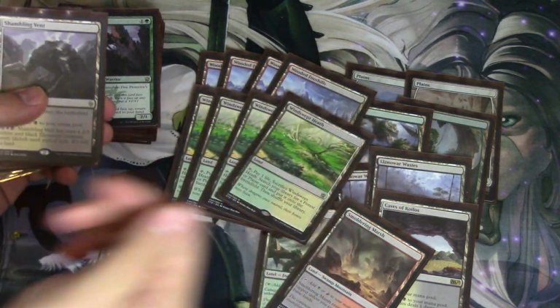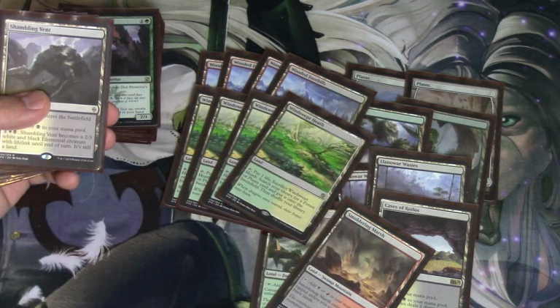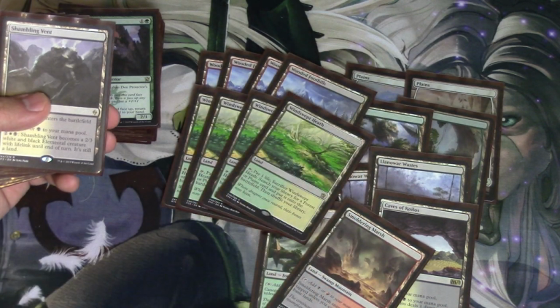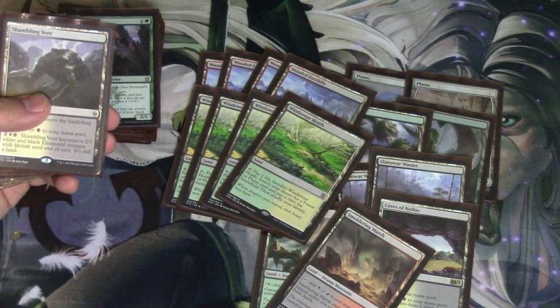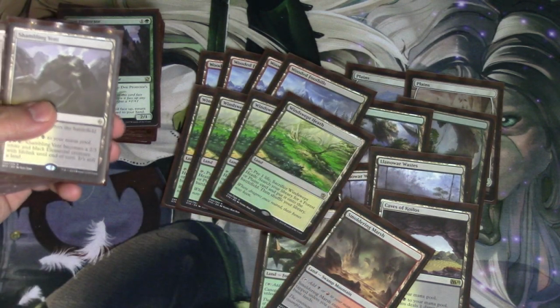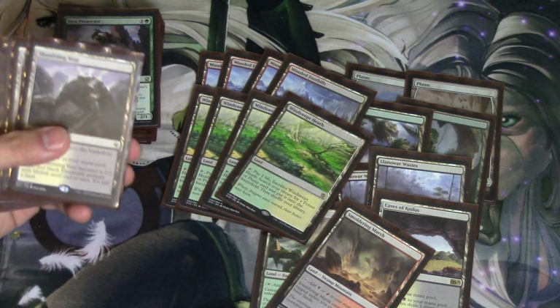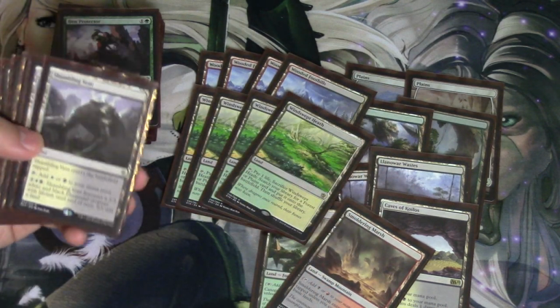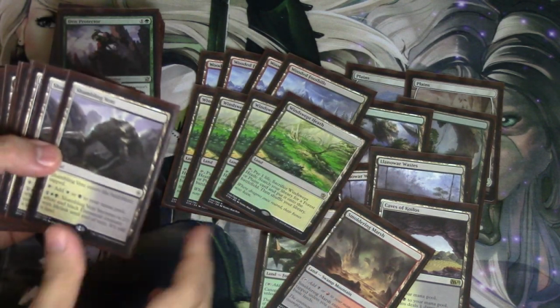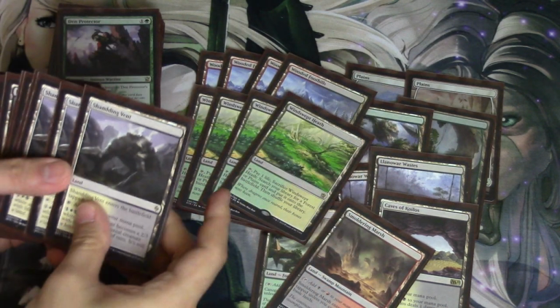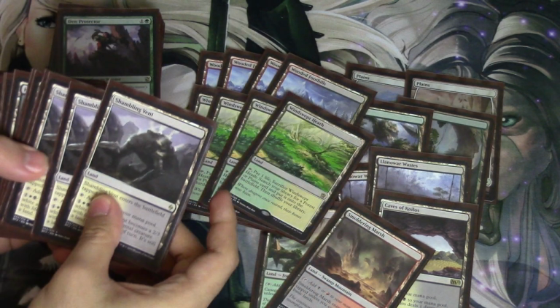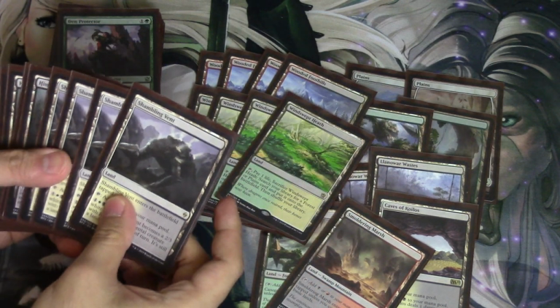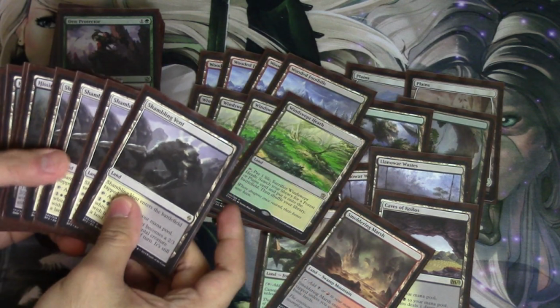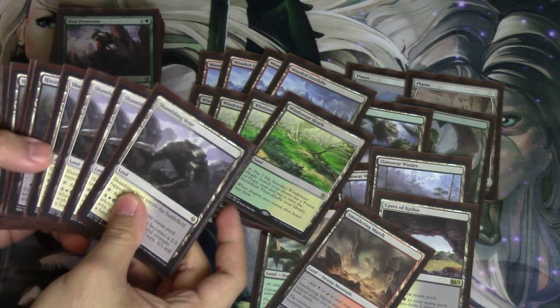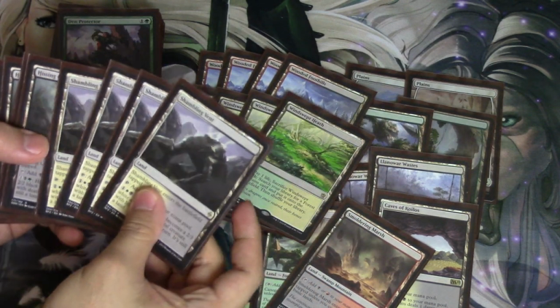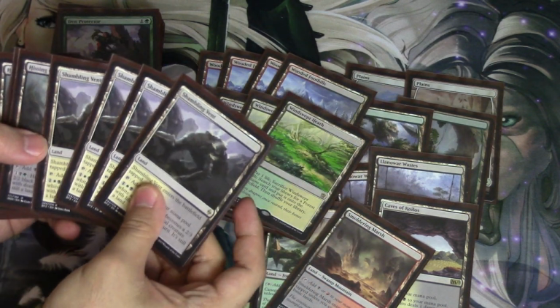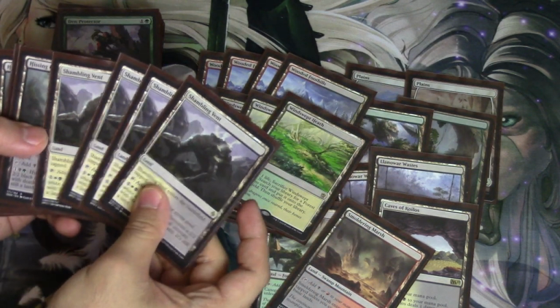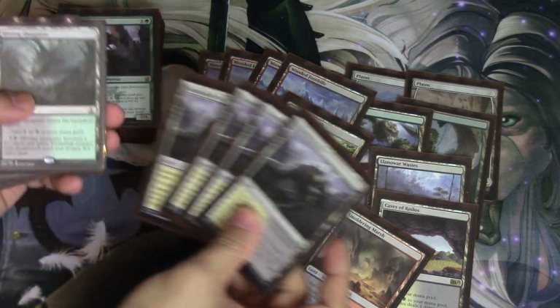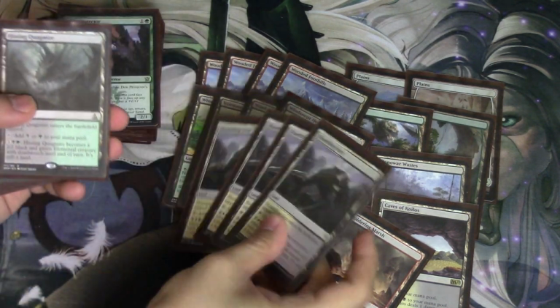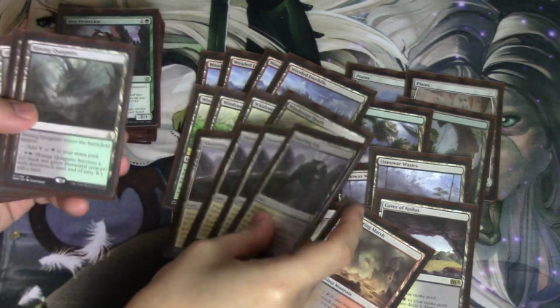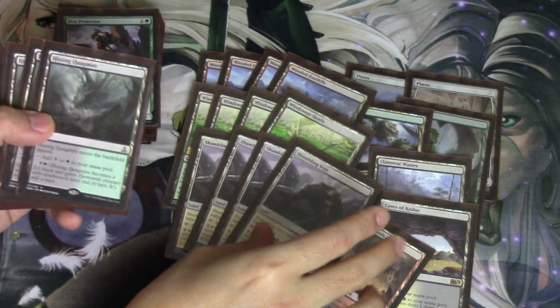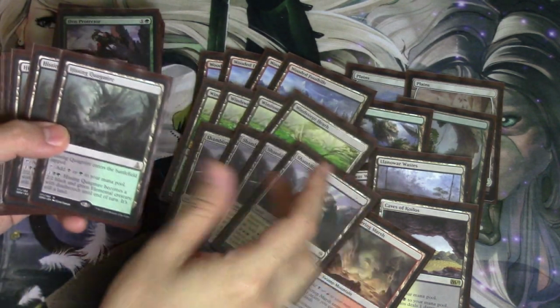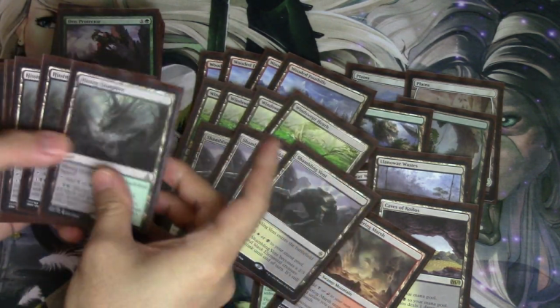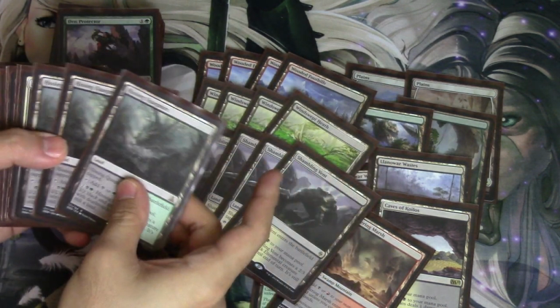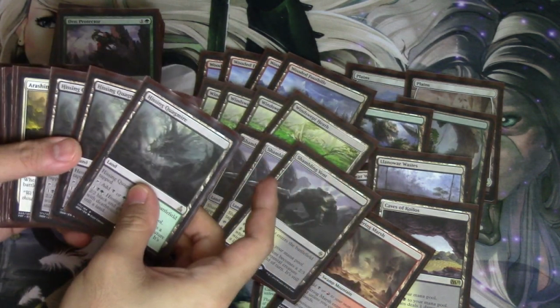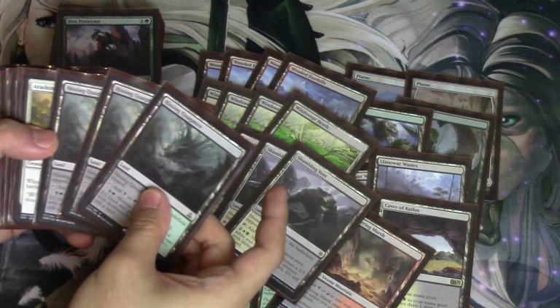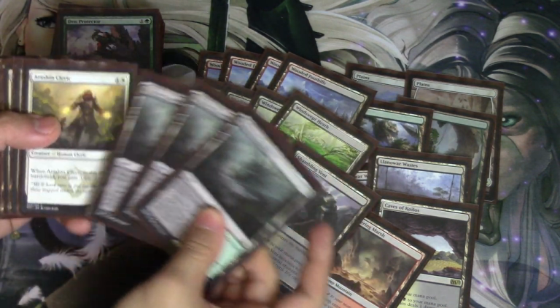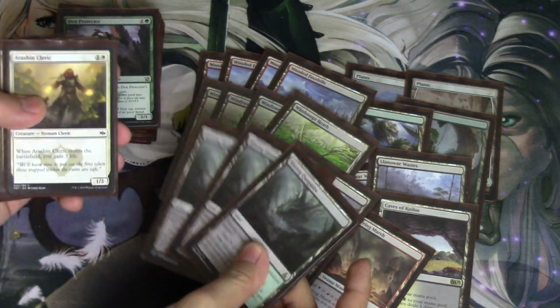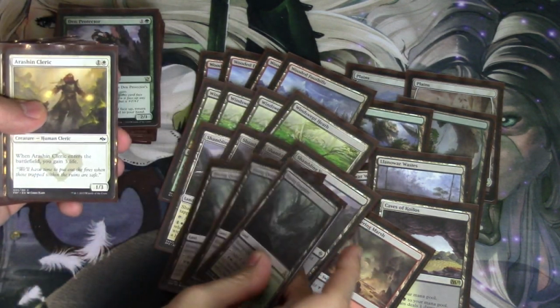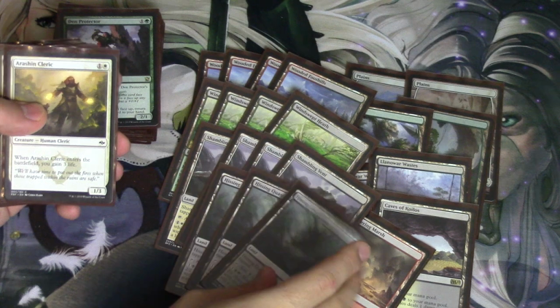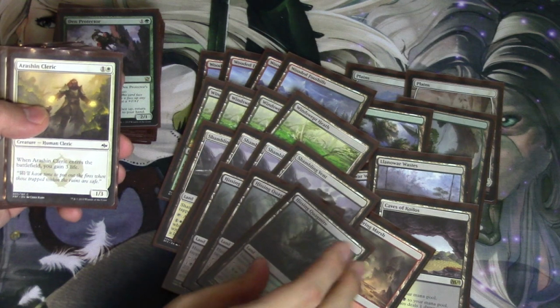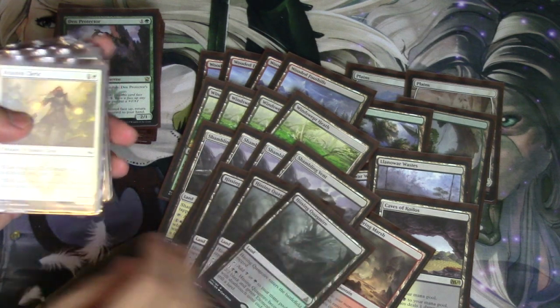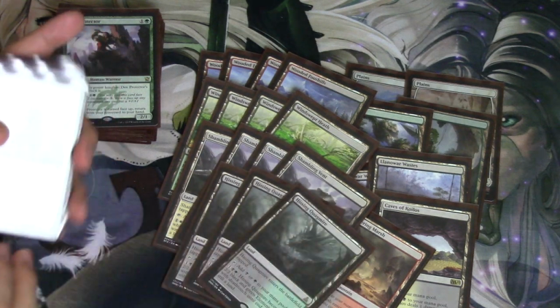Wooded Foothills, 4 Windswept Heaths, 4 Shambling Vents, 3 Hissing Quagmires.